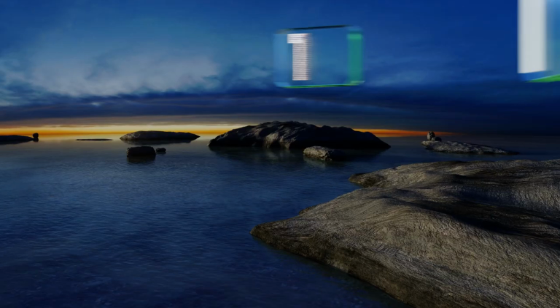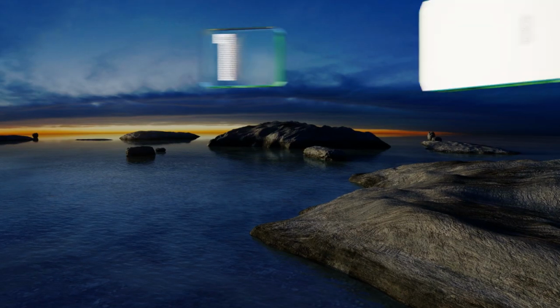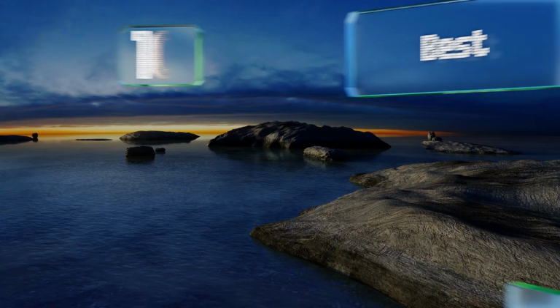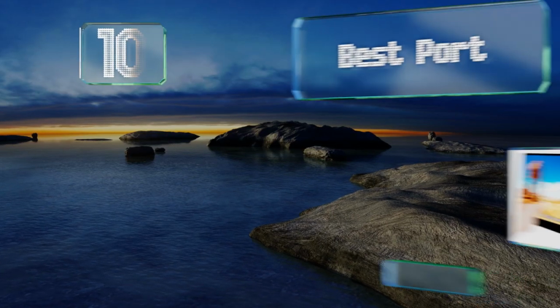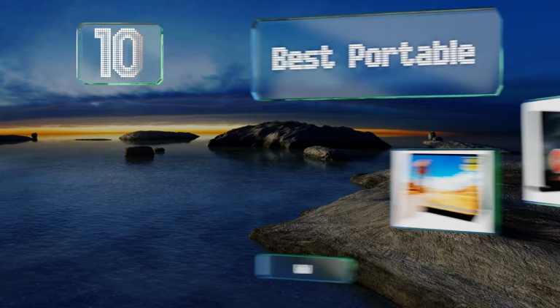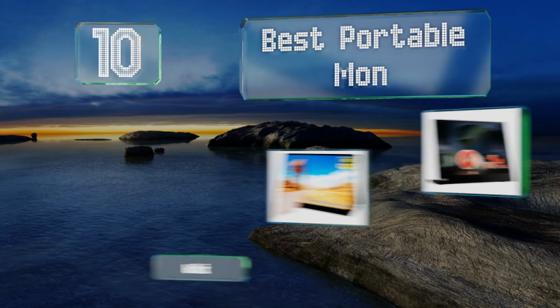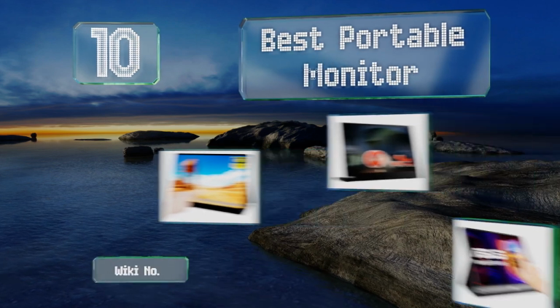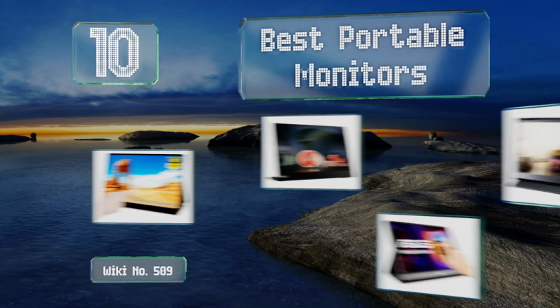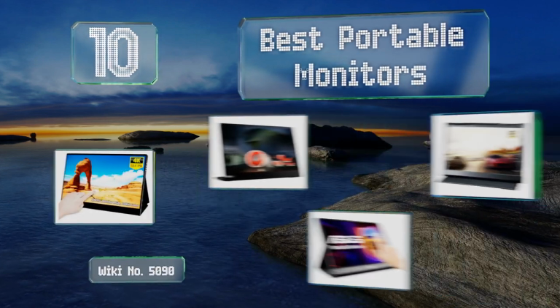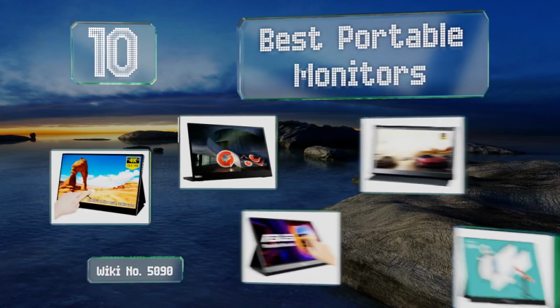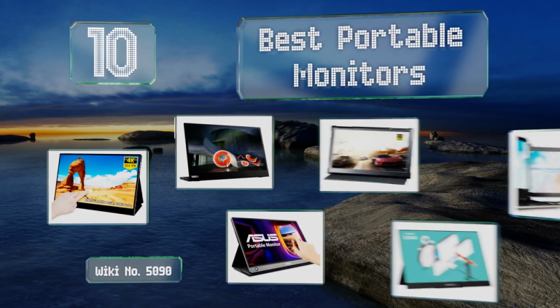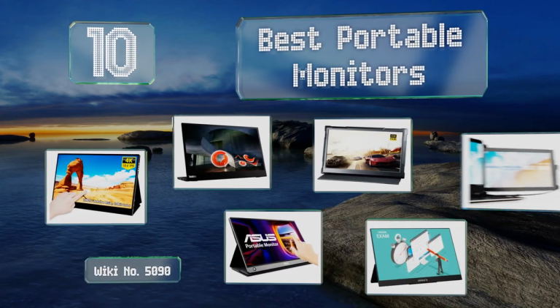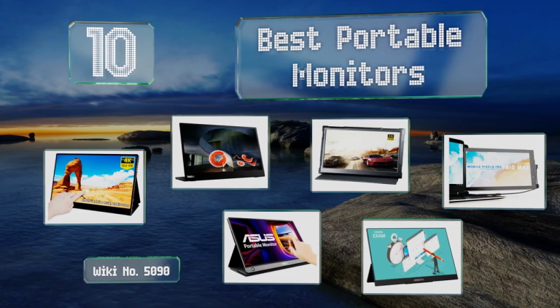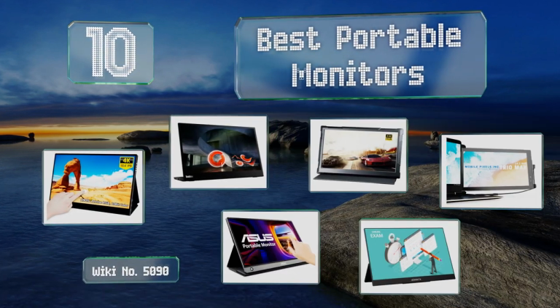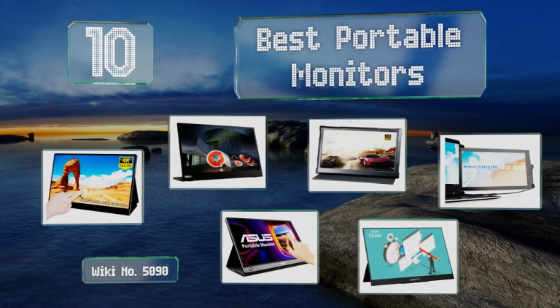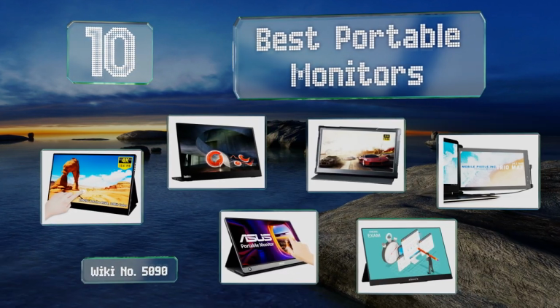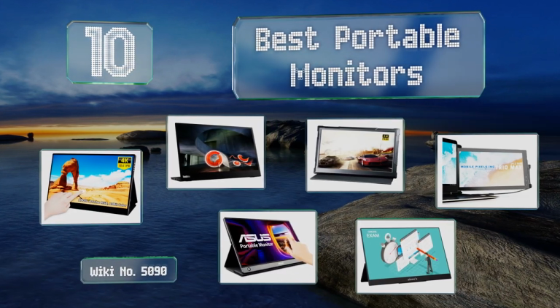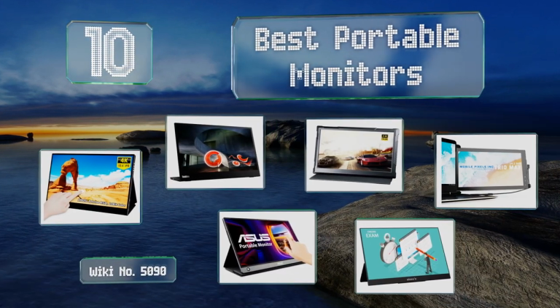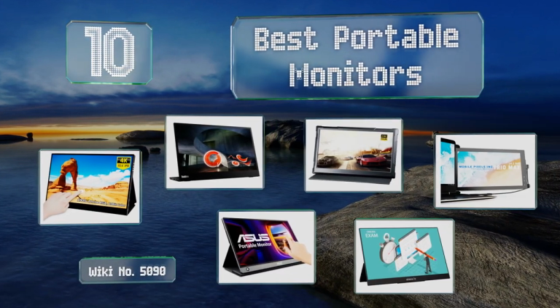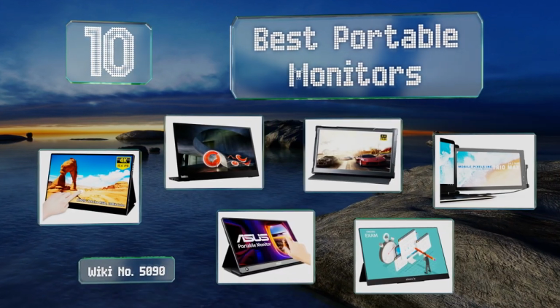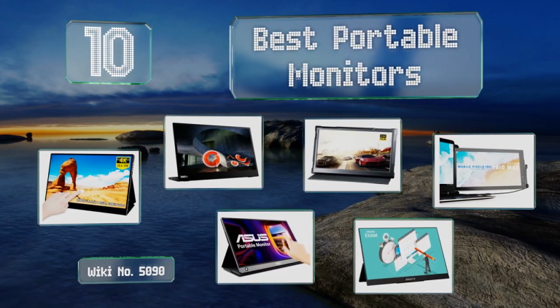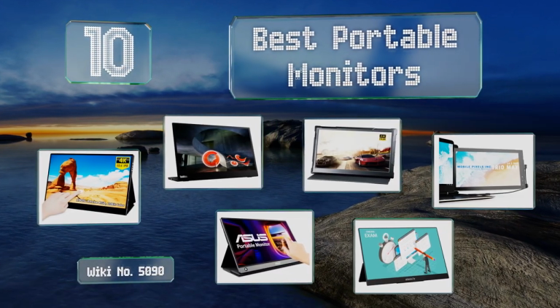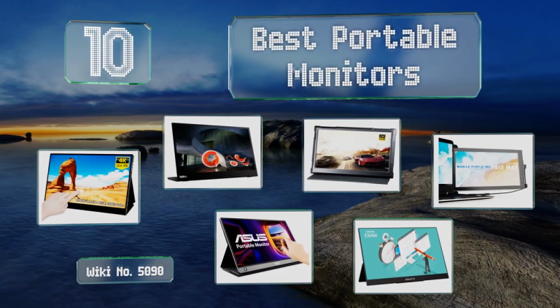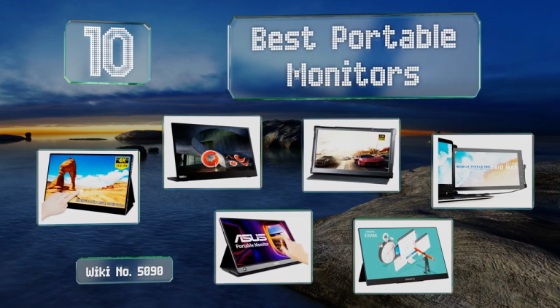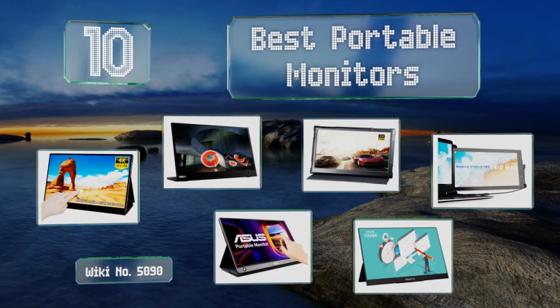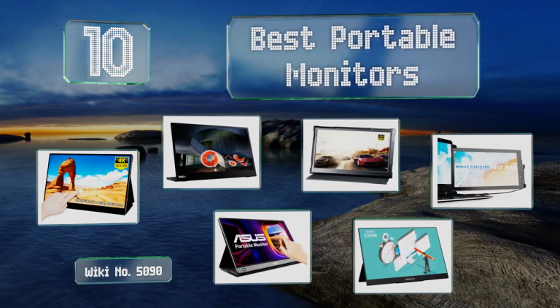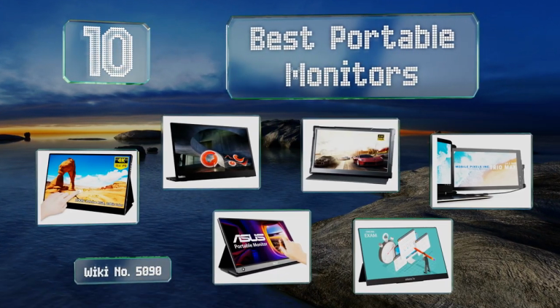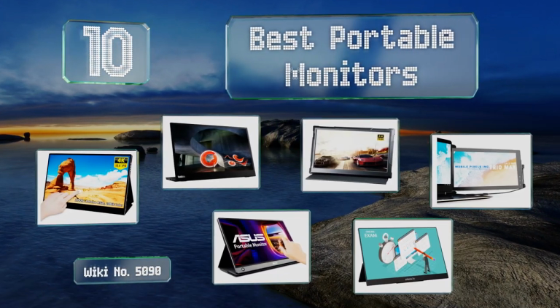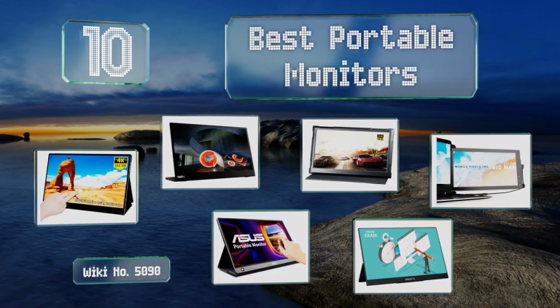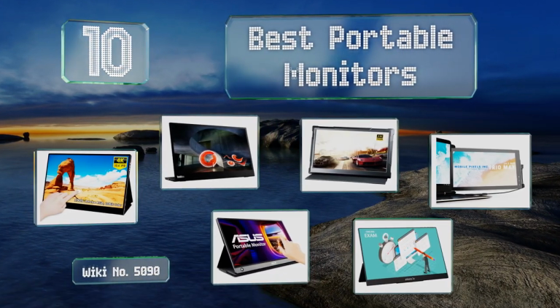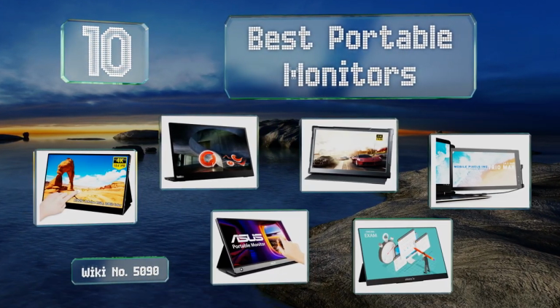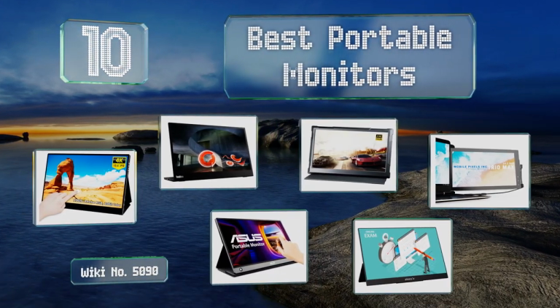EasyVid presents the 10 best portable monitors. Let's get started with the list.